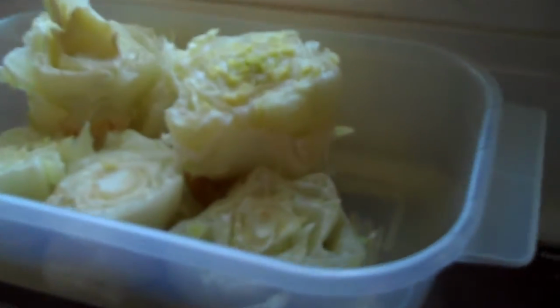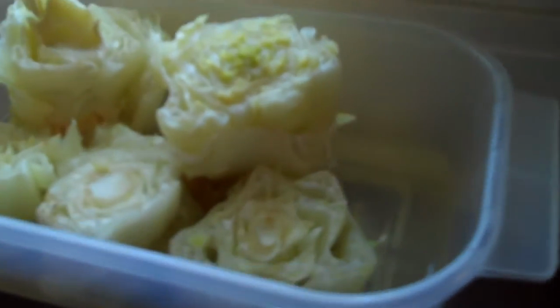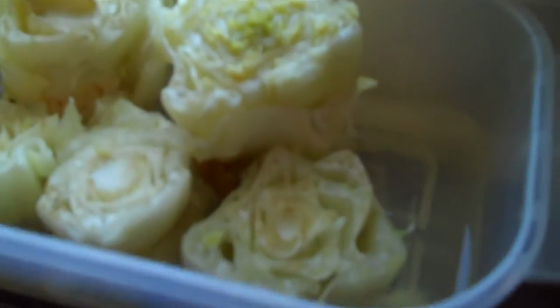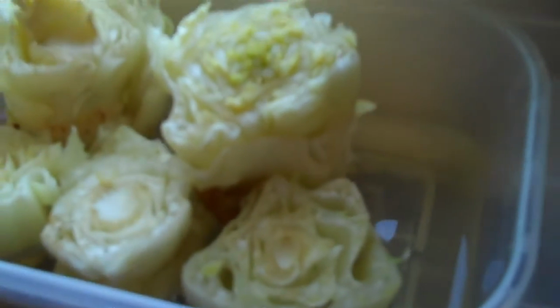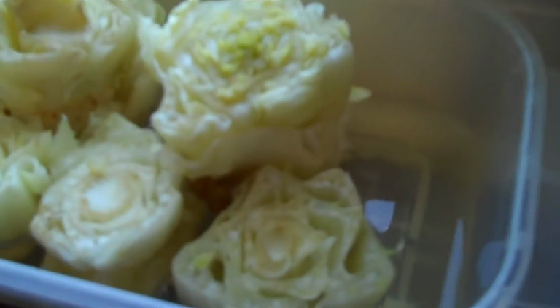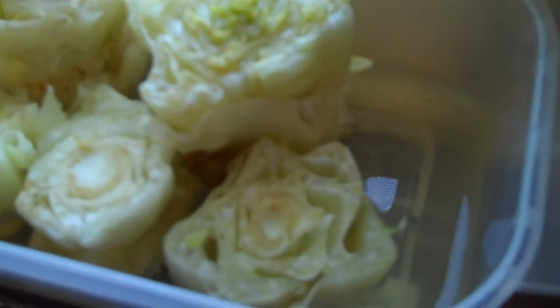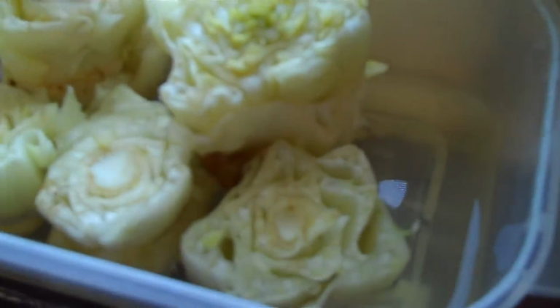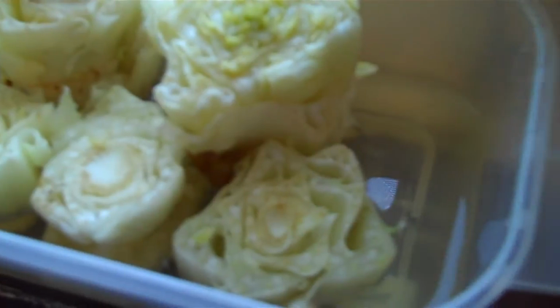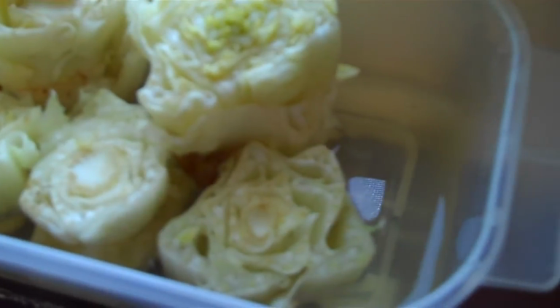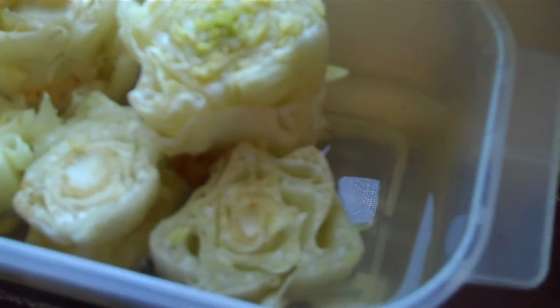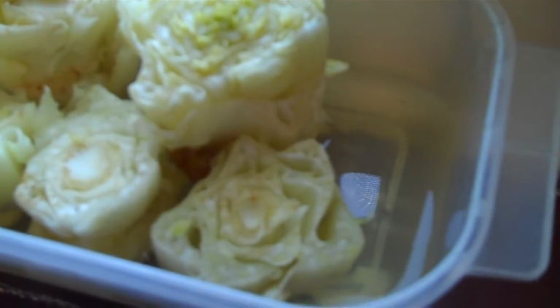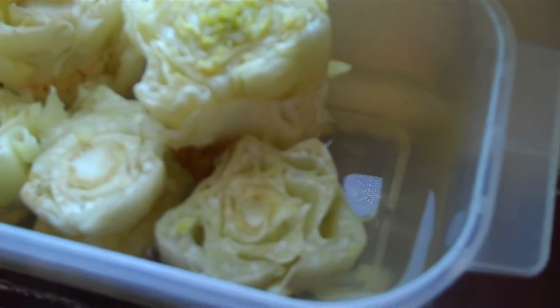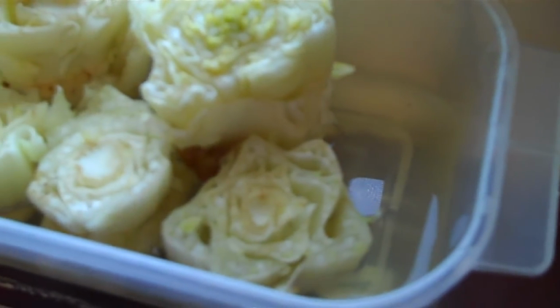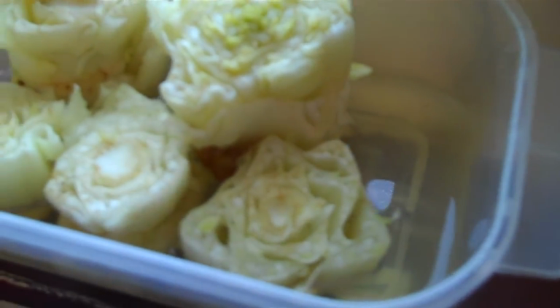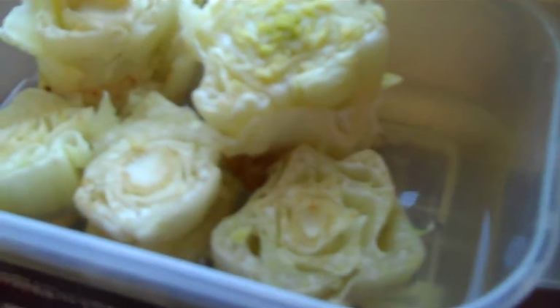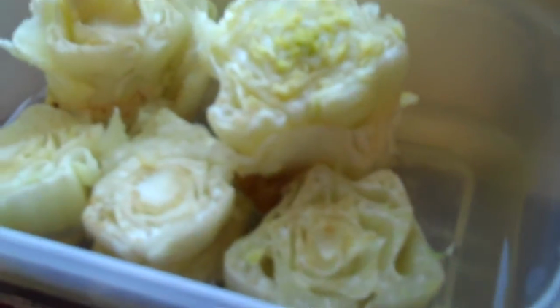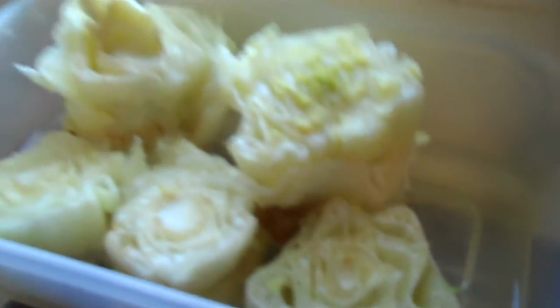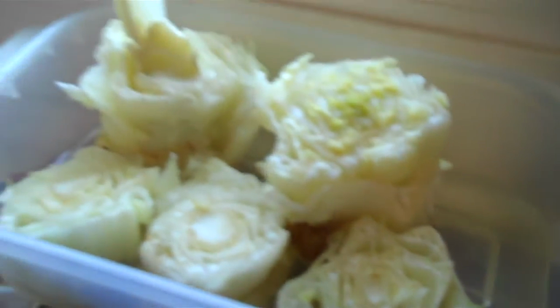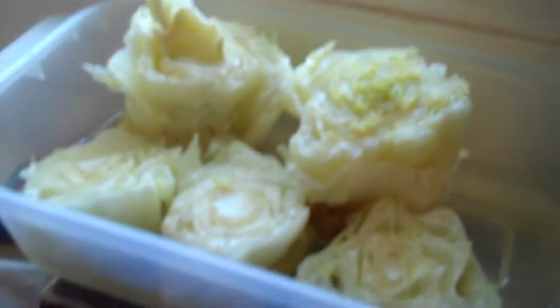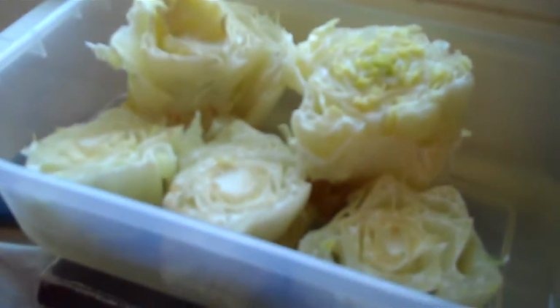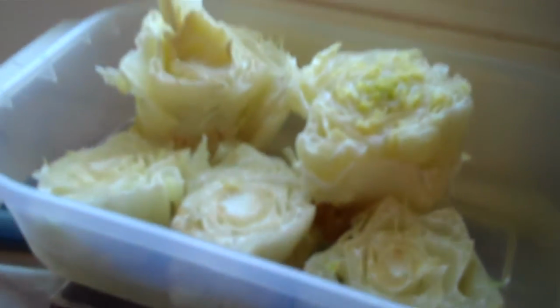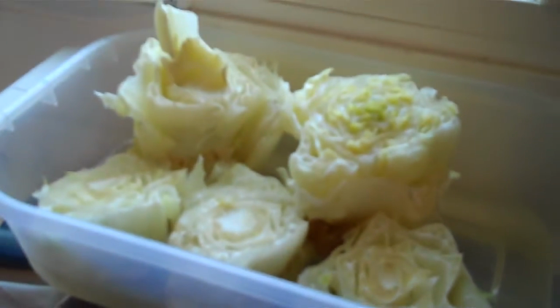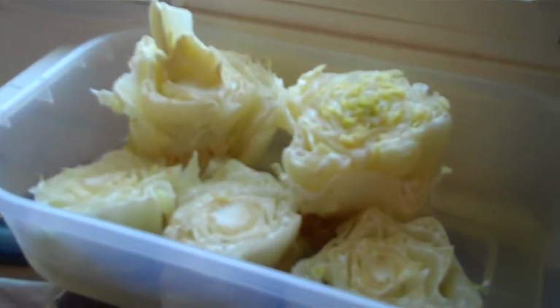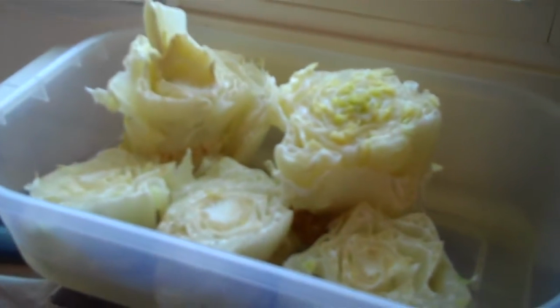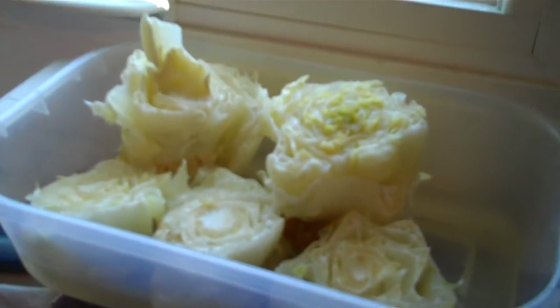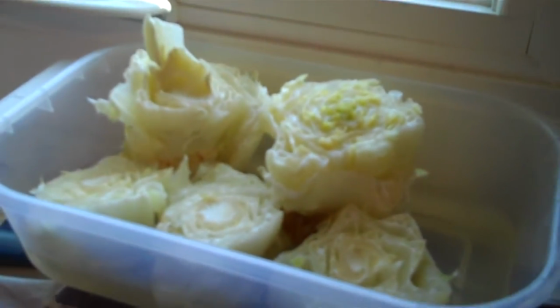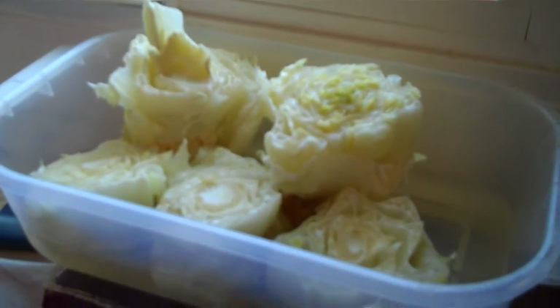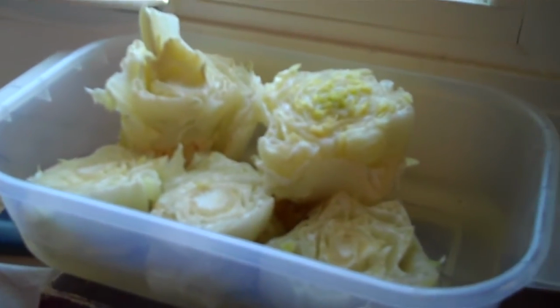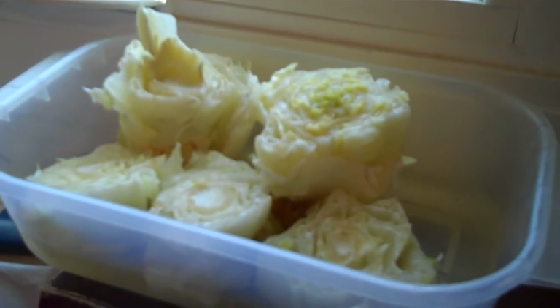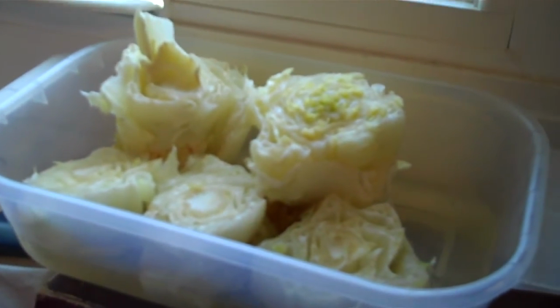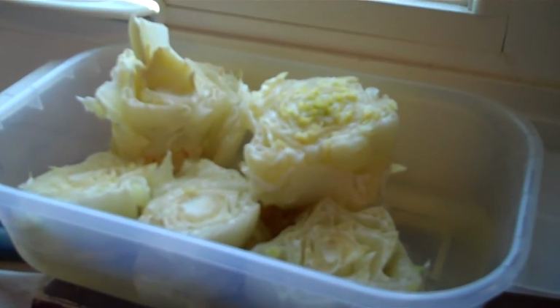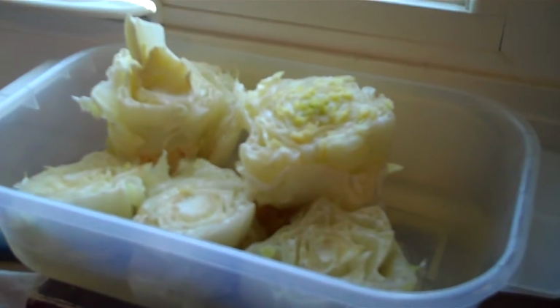You can see the water is a little bit green. I'll probably have to freshen it up tomorrow.